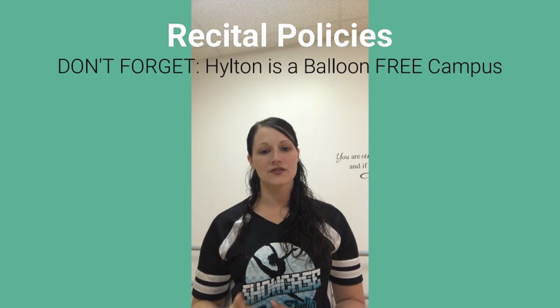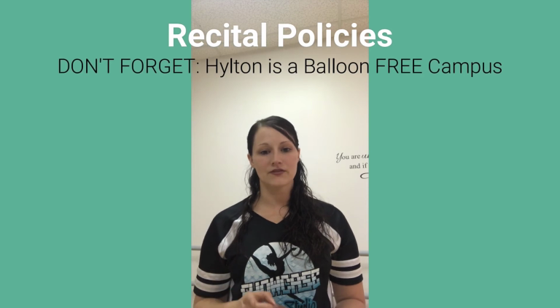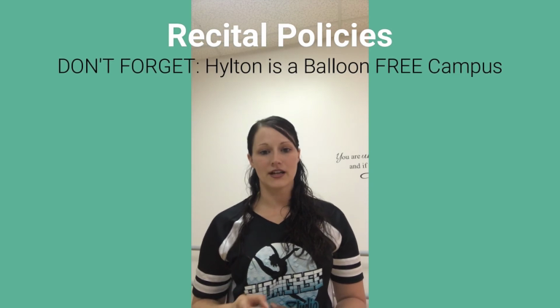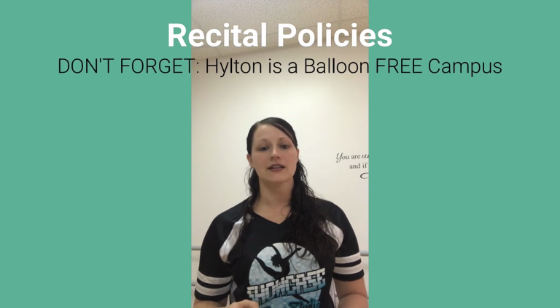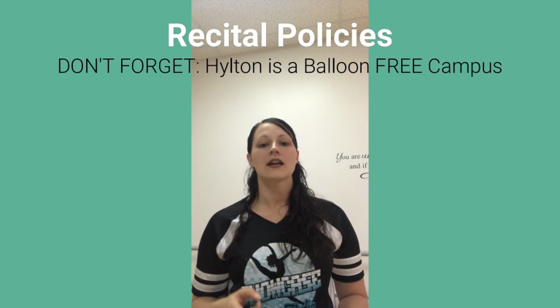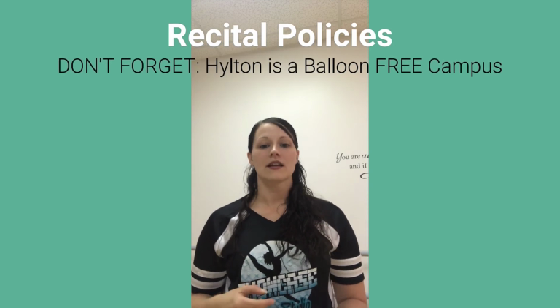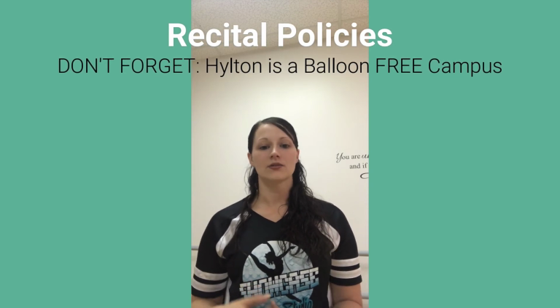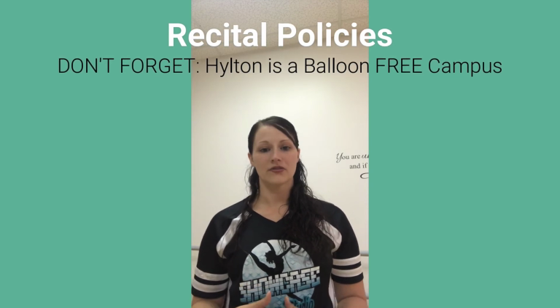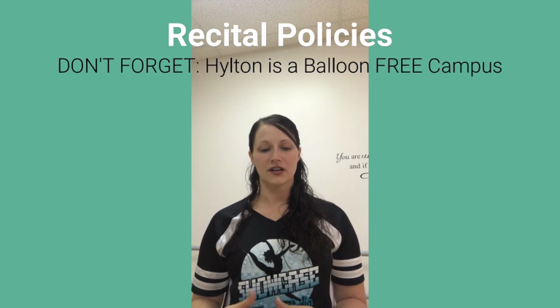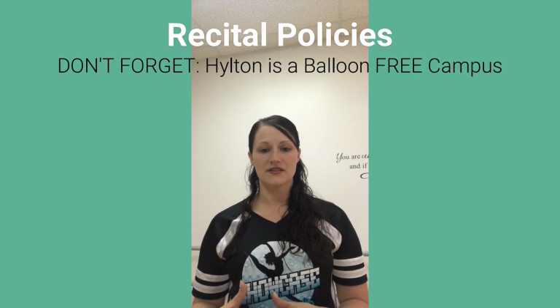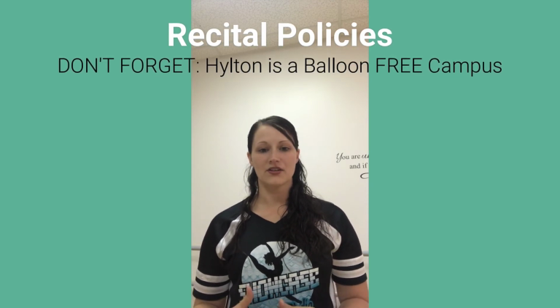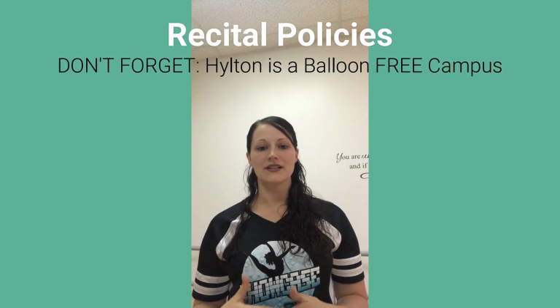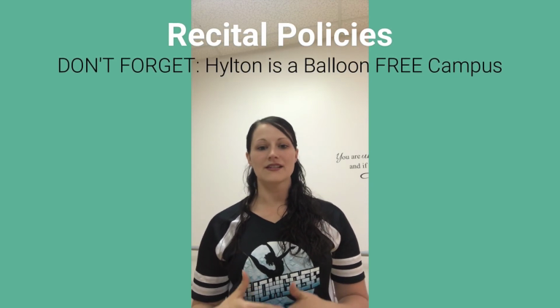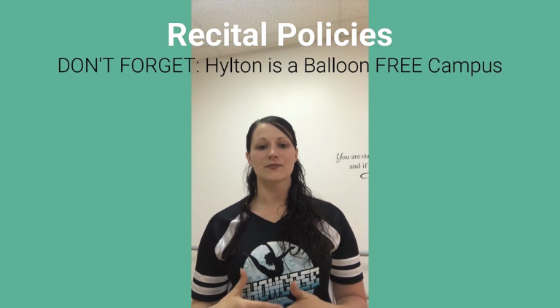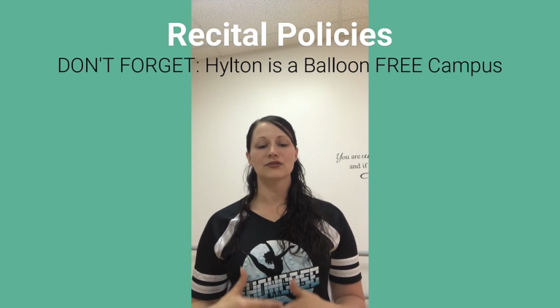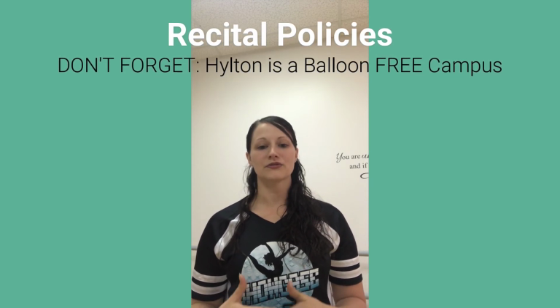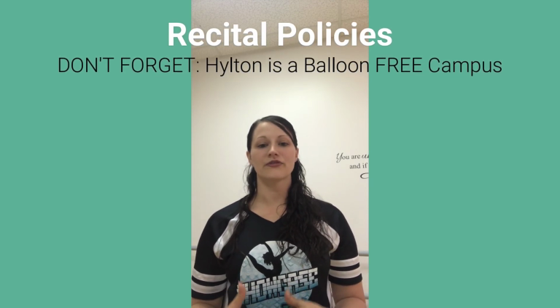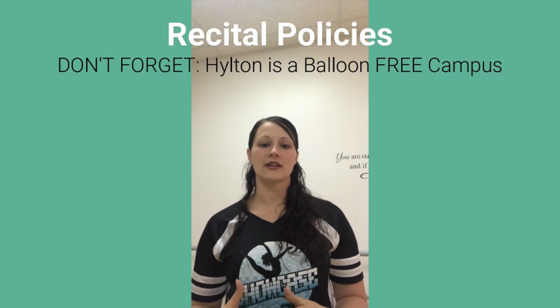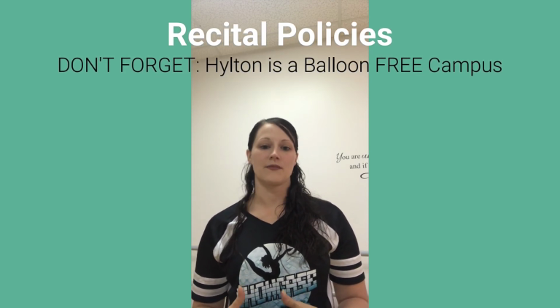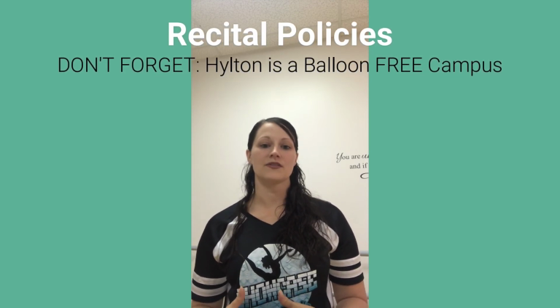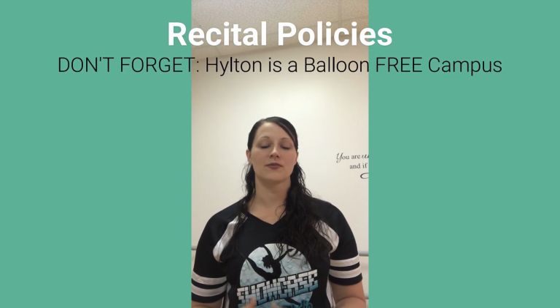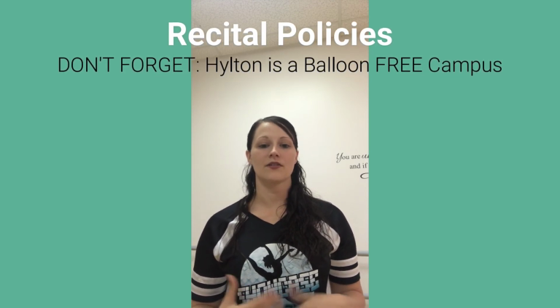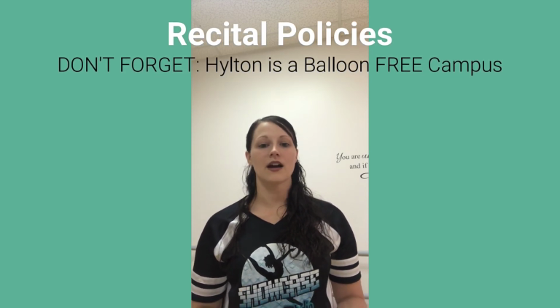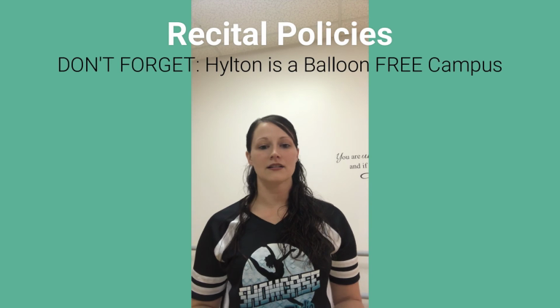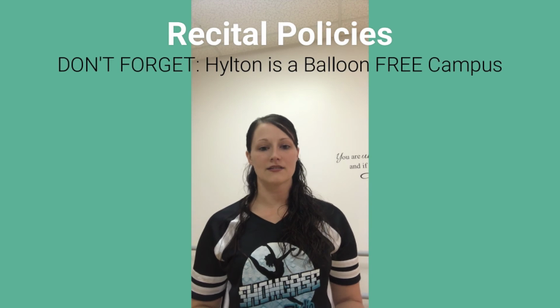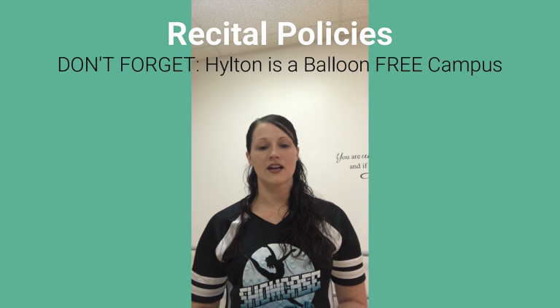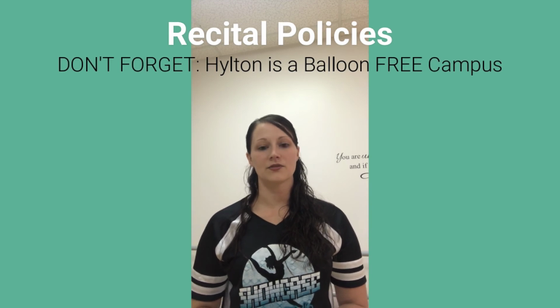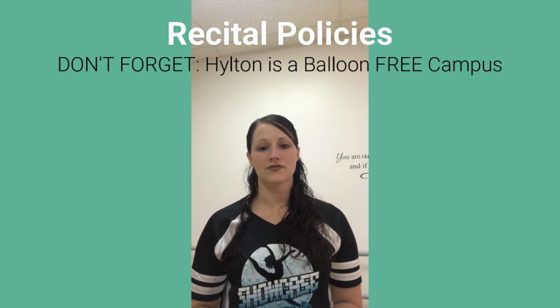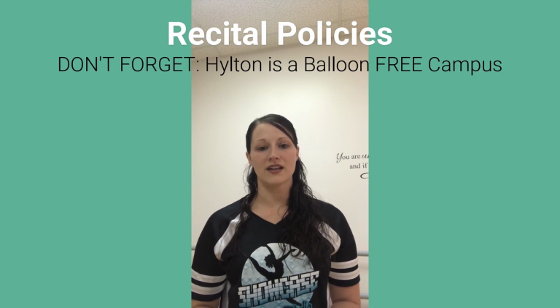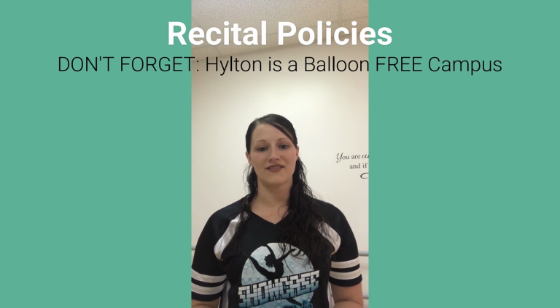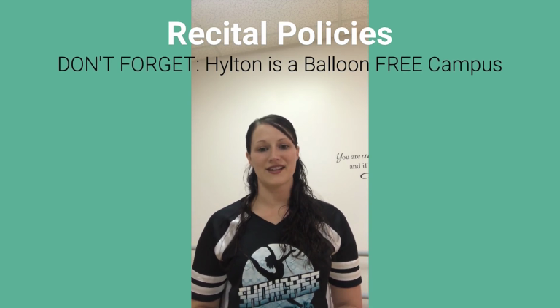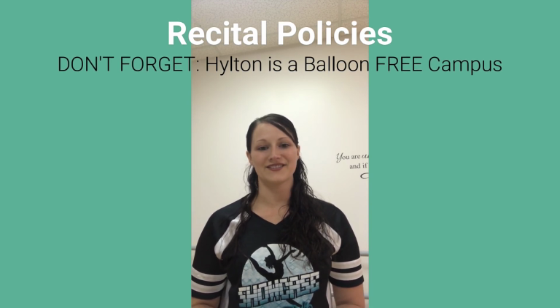Please don't forget that Hilton Performing Arts Center is a balloon-free campus, so we are not allowed to have balloons at recital.